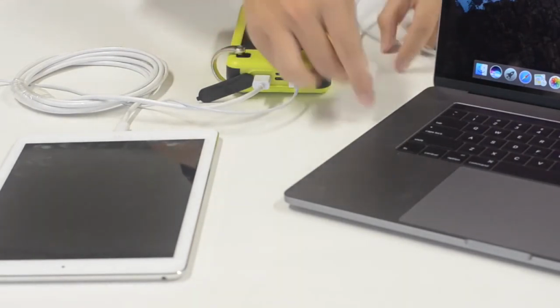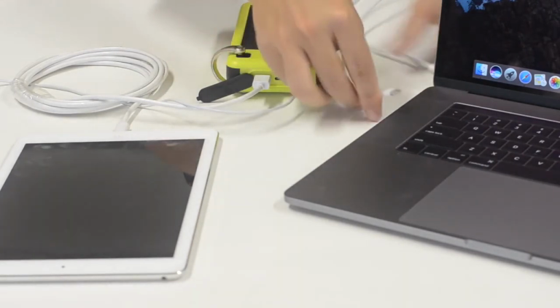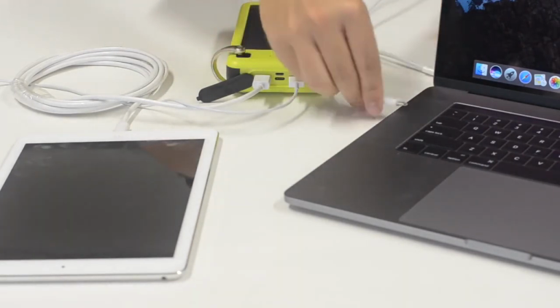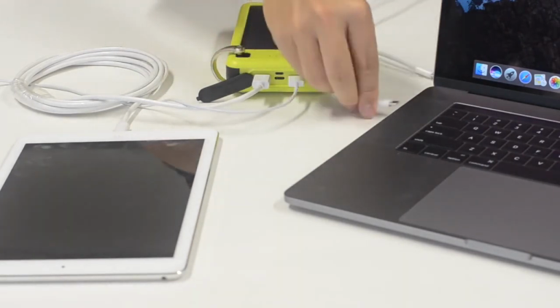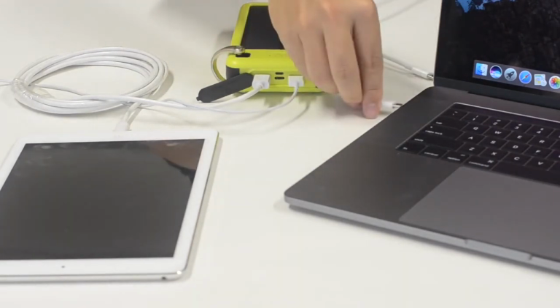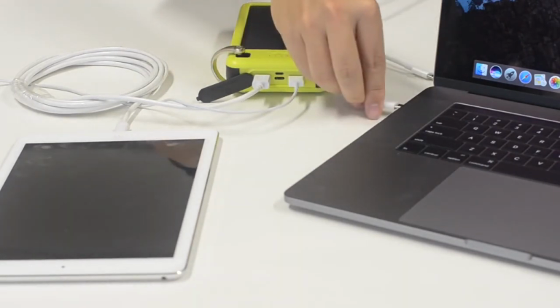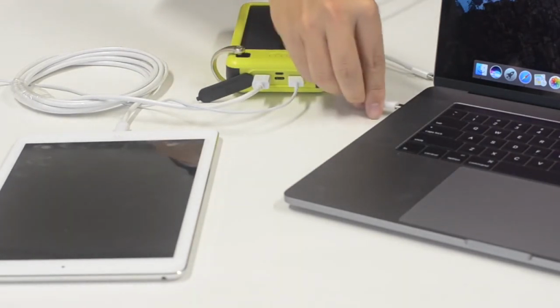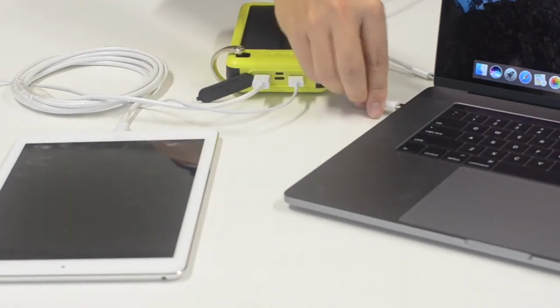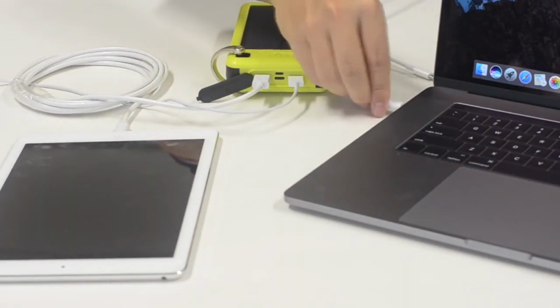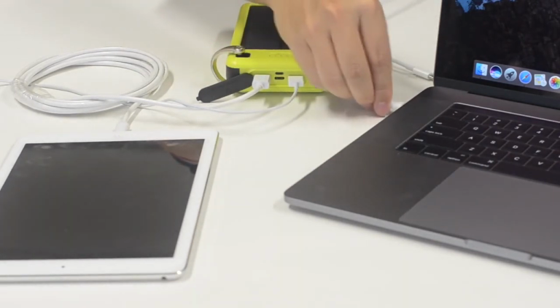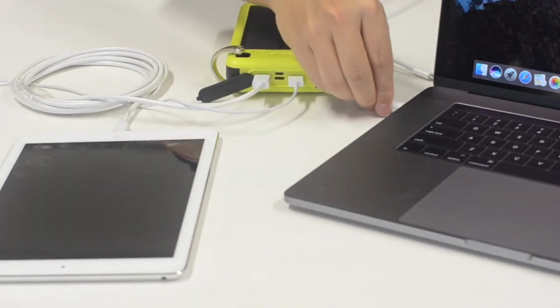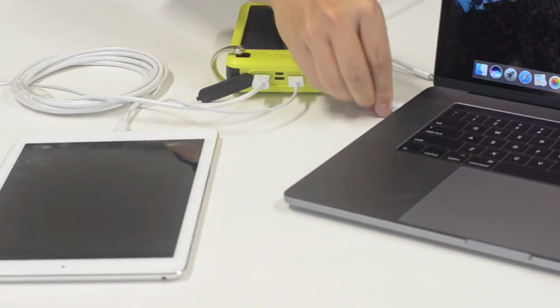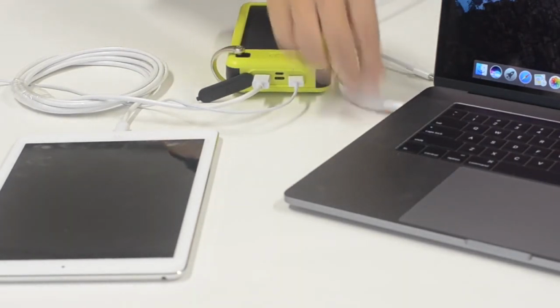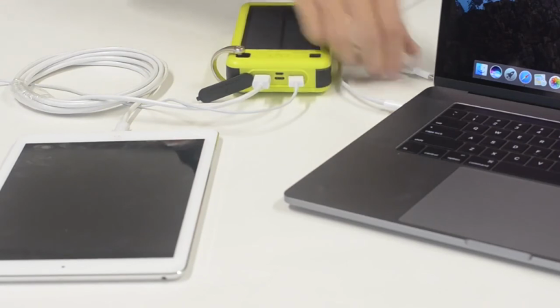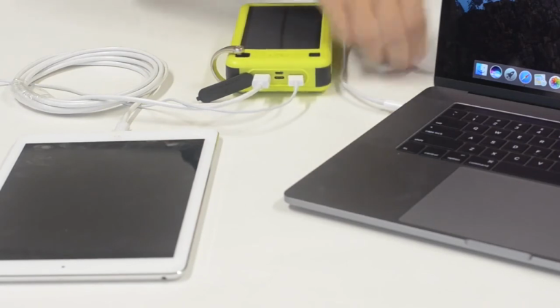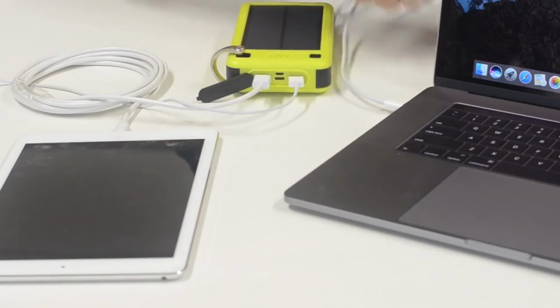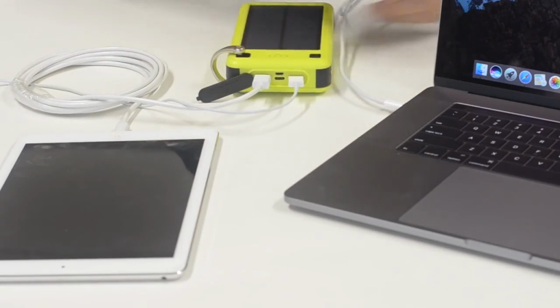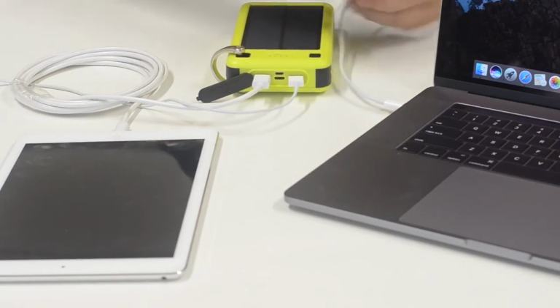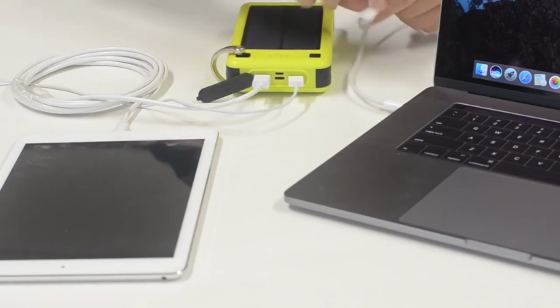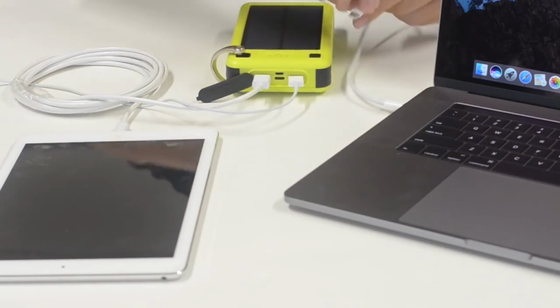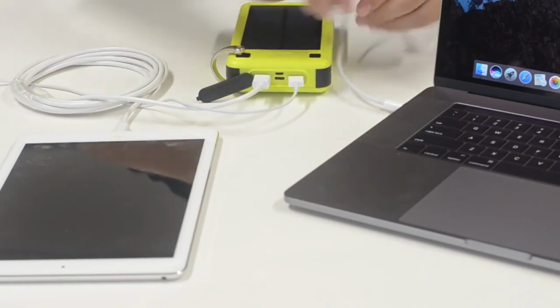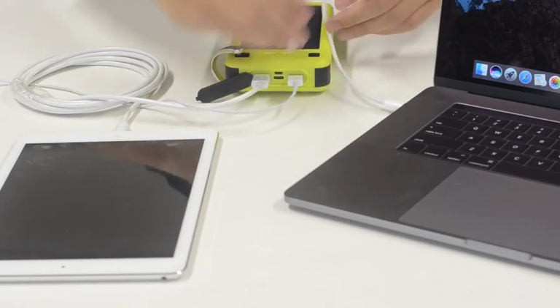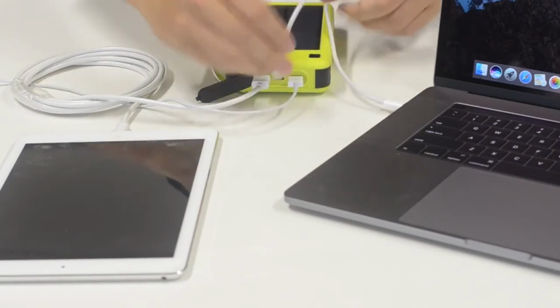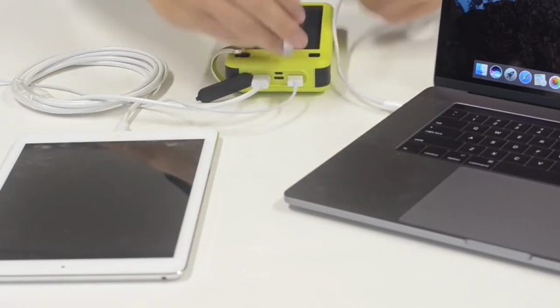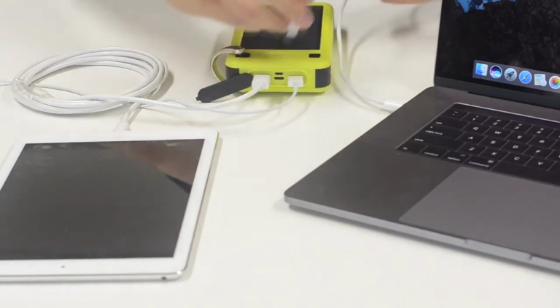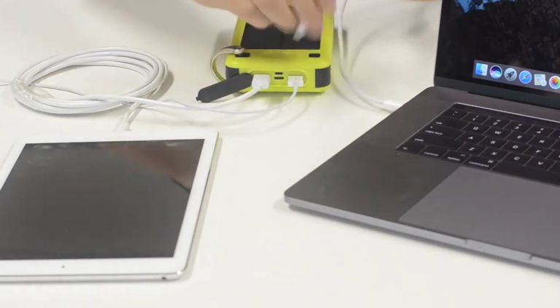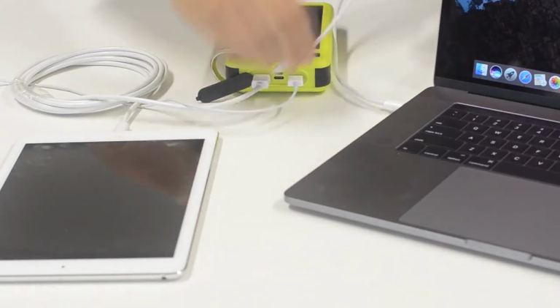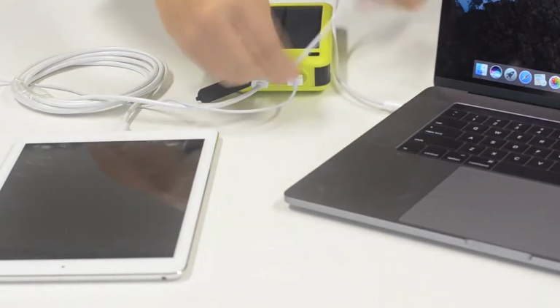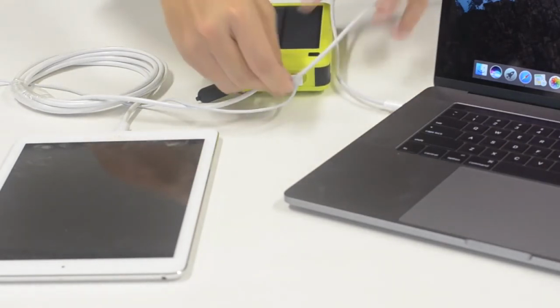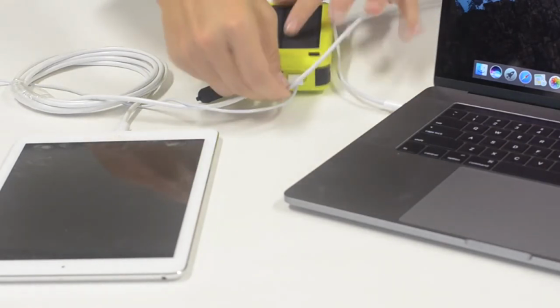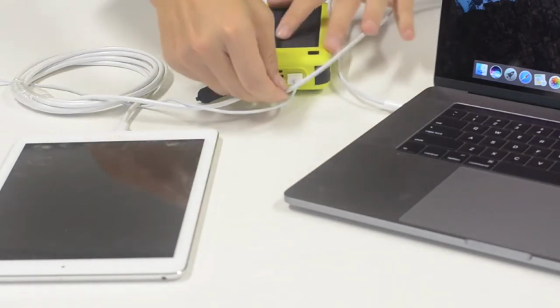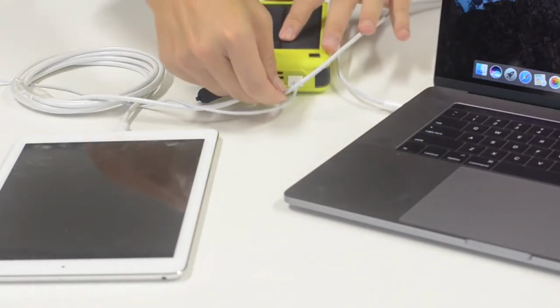This is the power of the ZeroLemon 26800 milliamp solar charger.